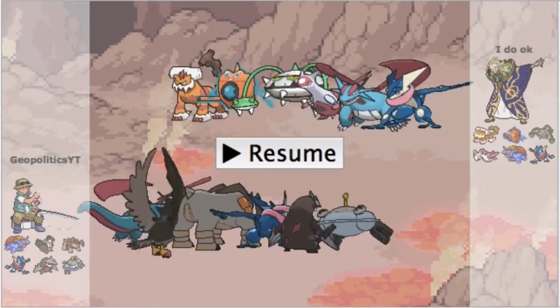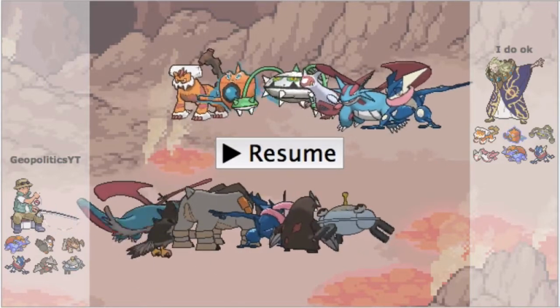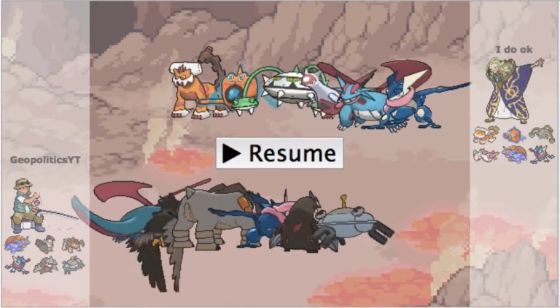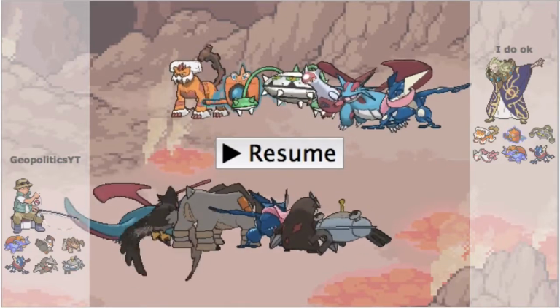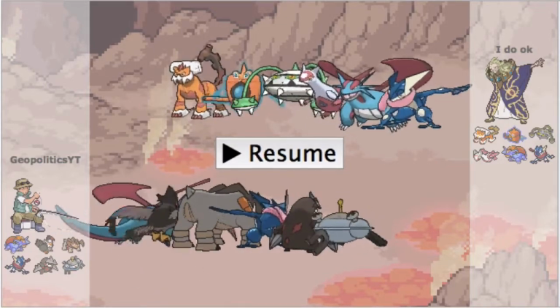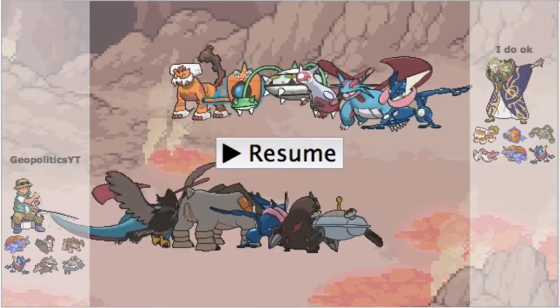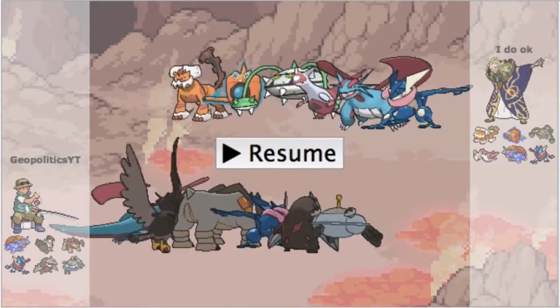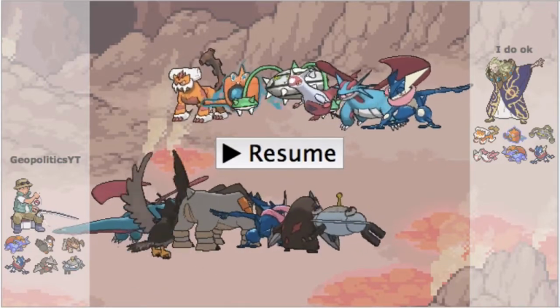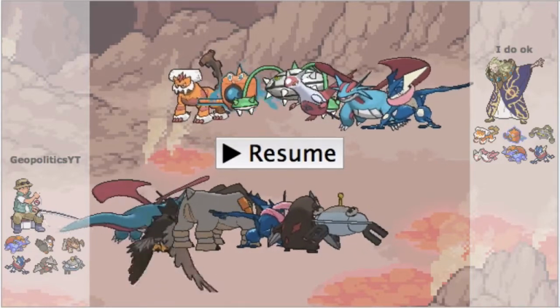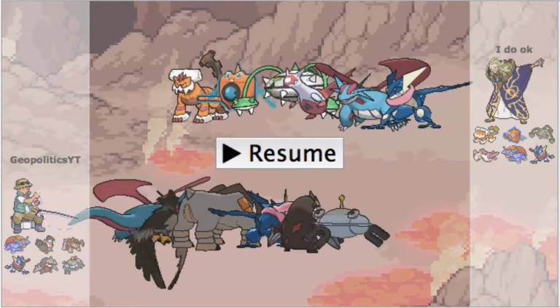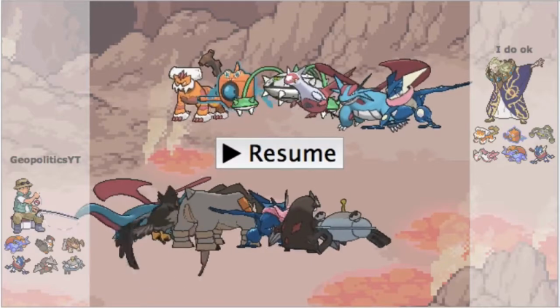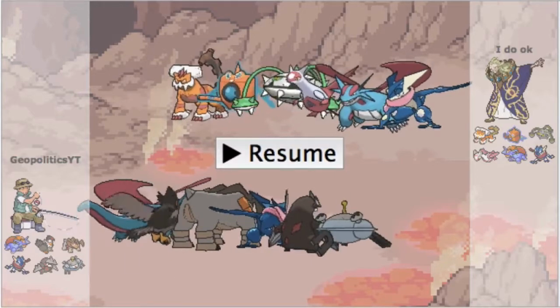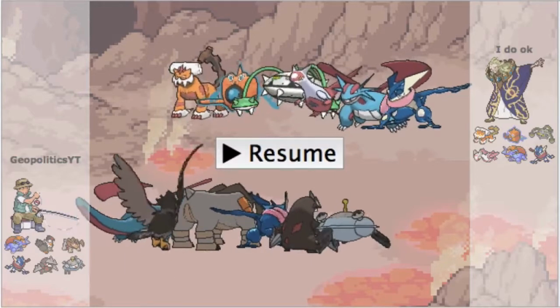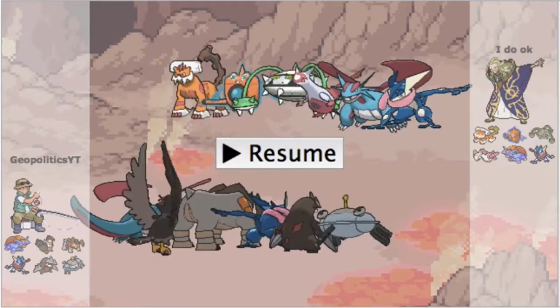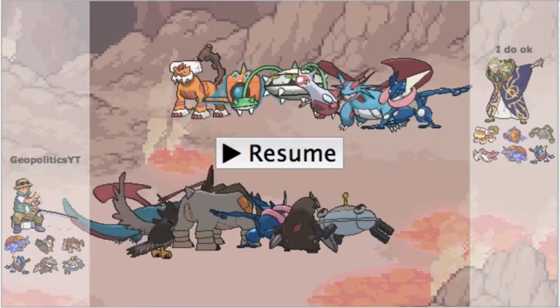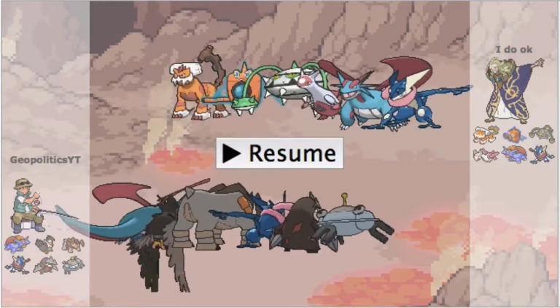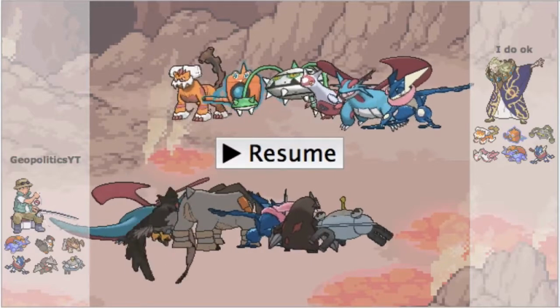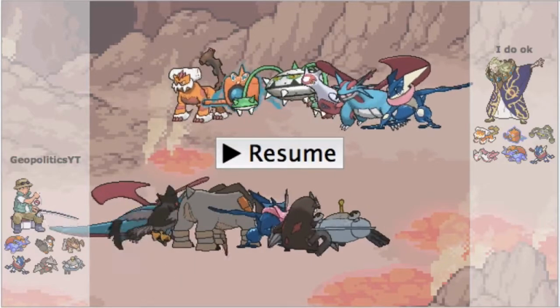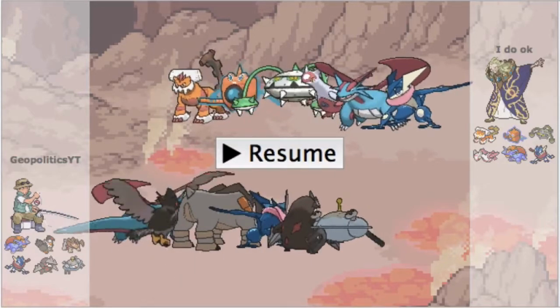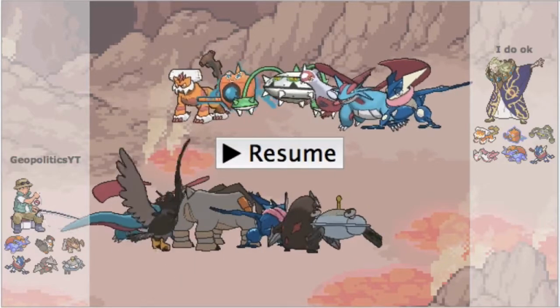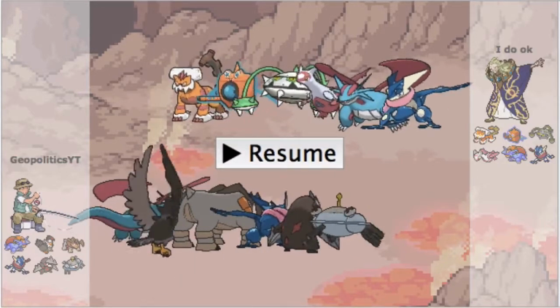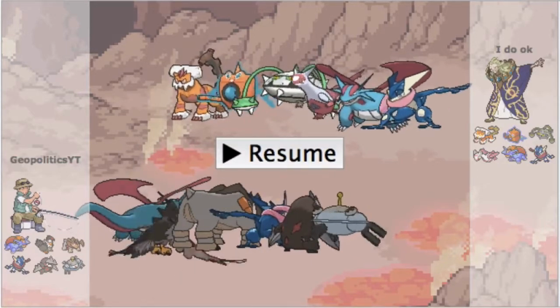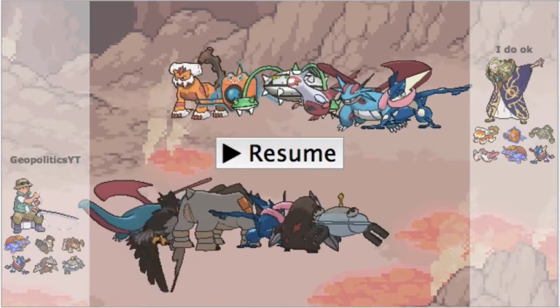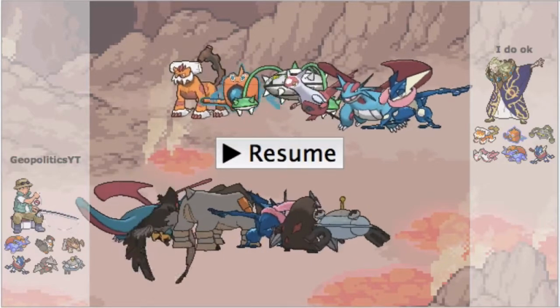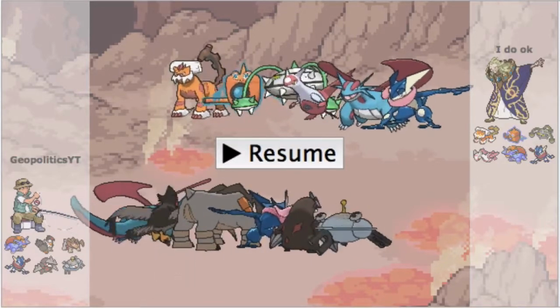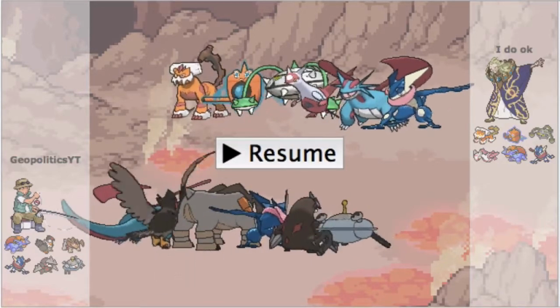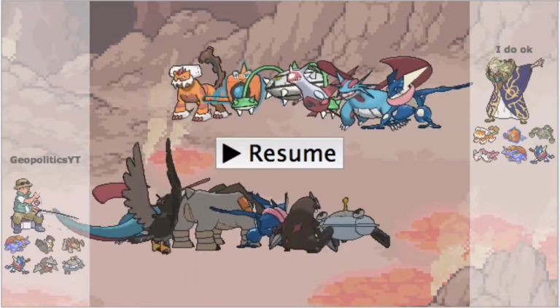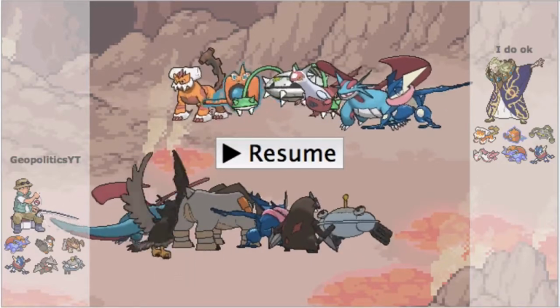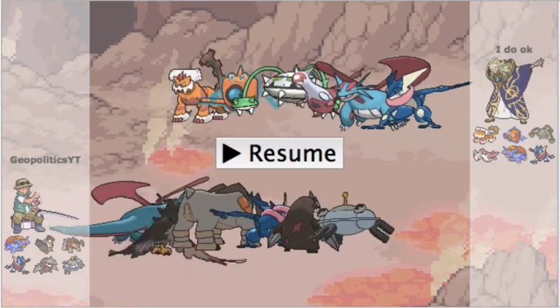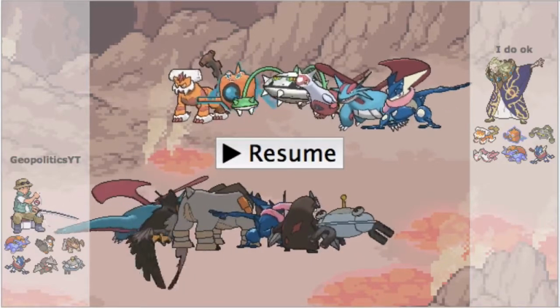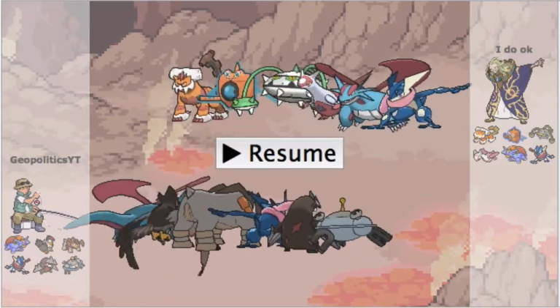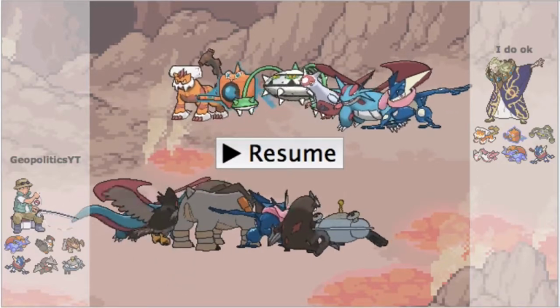I also have a lead Stealth Rock Terrakion because I love using this thing, a Greninja, a Scarf Excadrill, and a Magnezone which is here to trap Steel-types that would stop Salamence from sweeping.